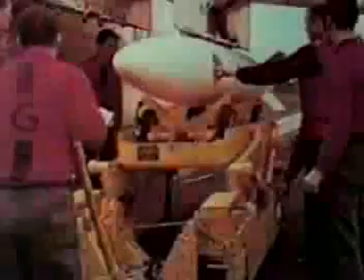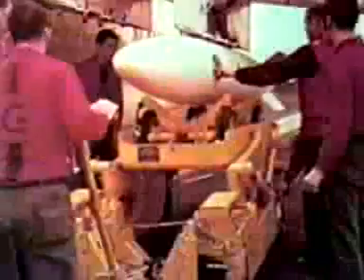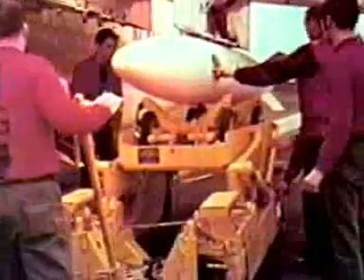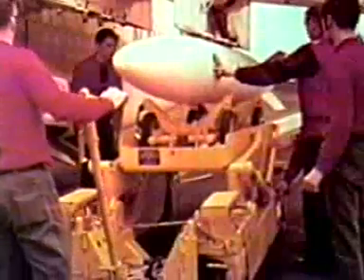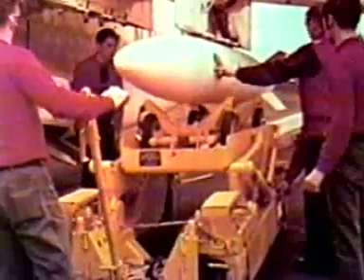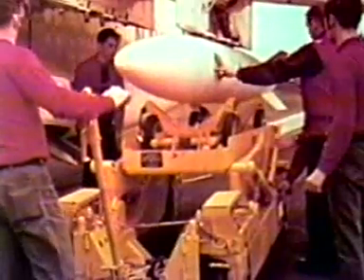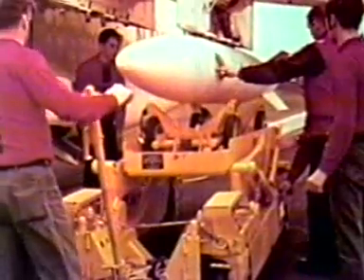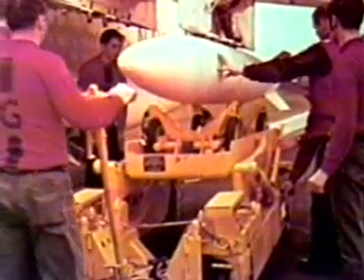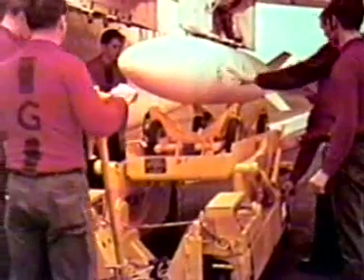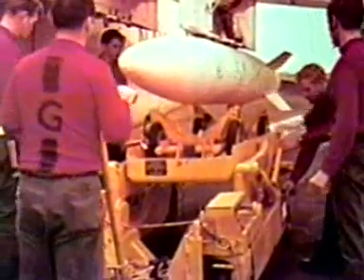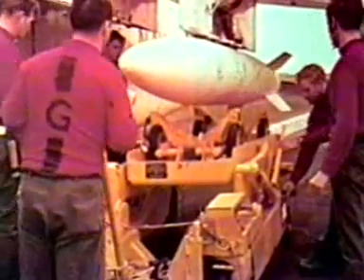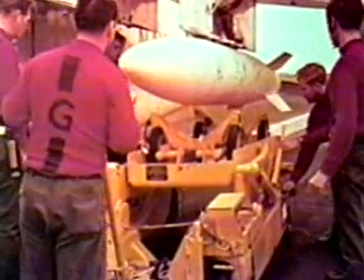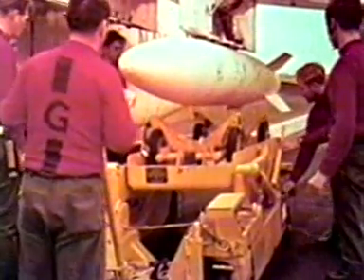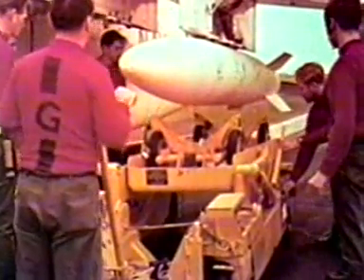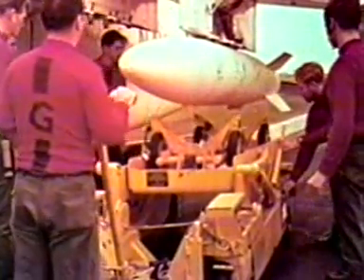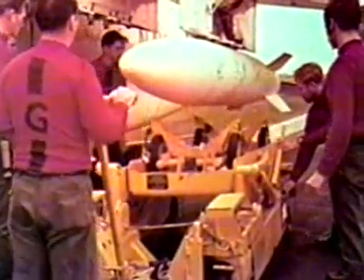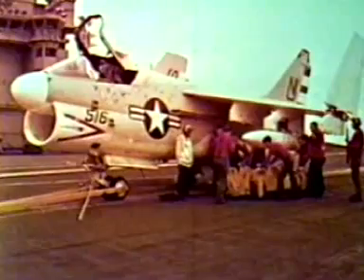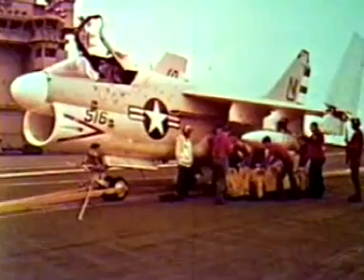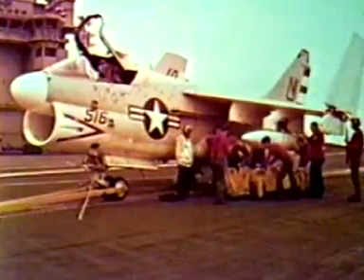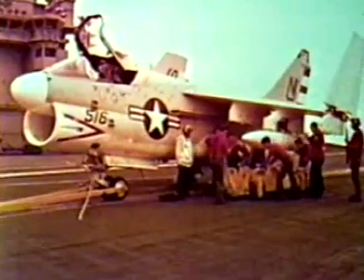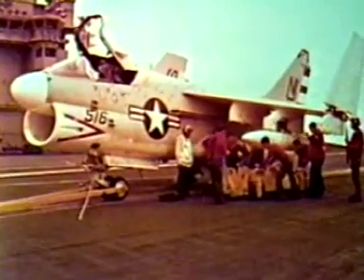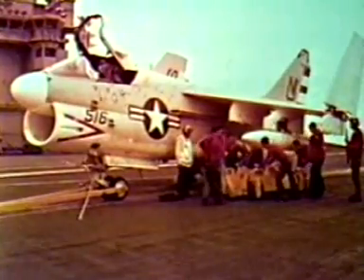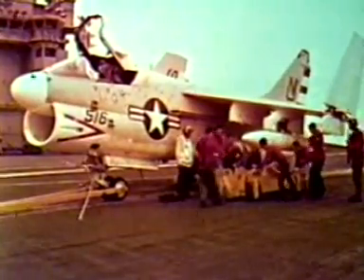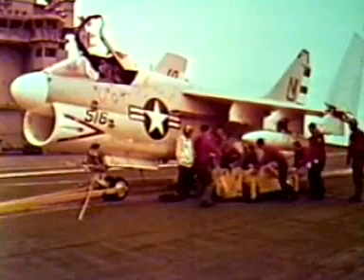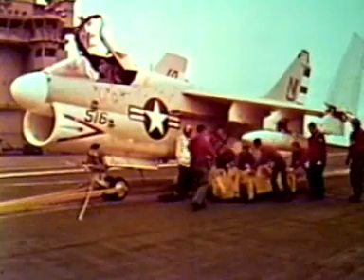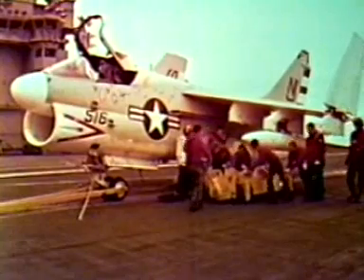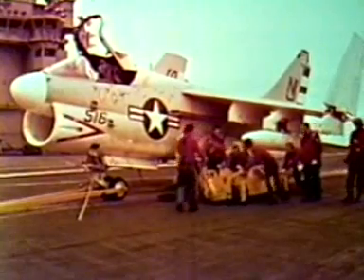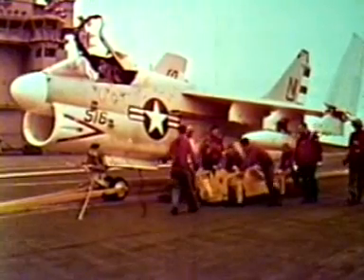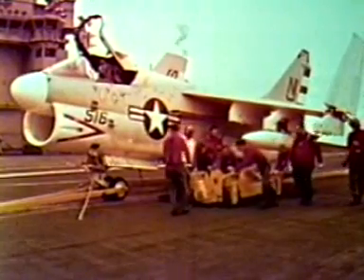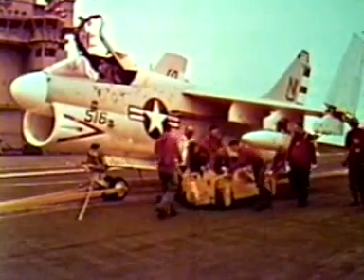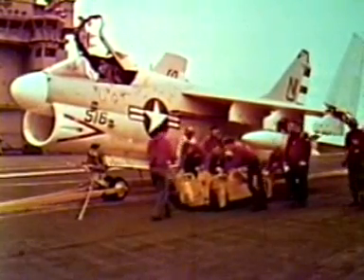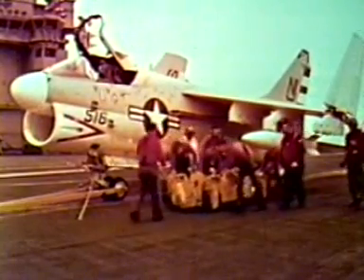The weapons are being loaded aboard the aircraft. In this case, both weapons are B-43s.